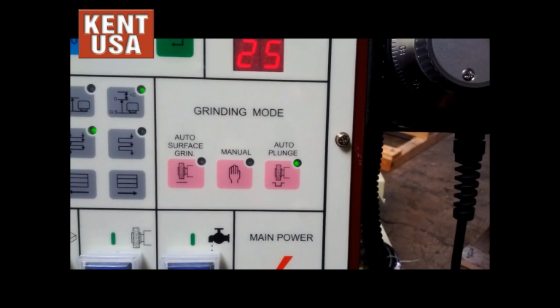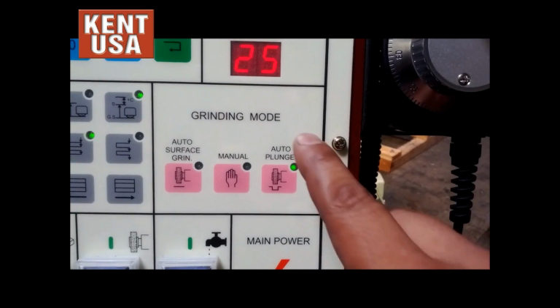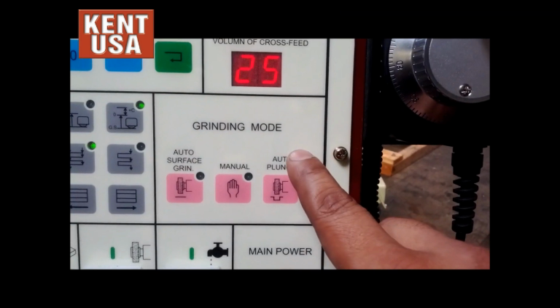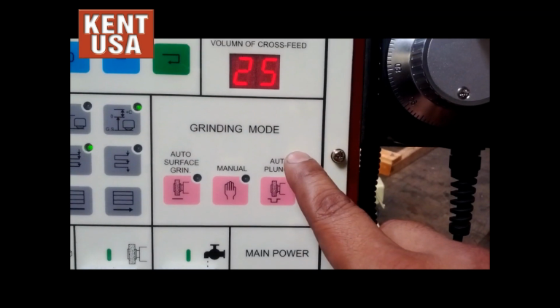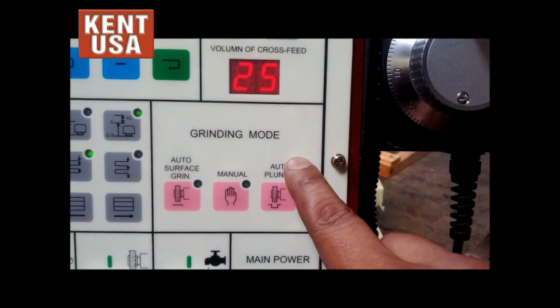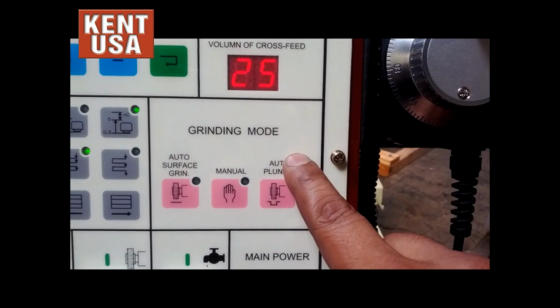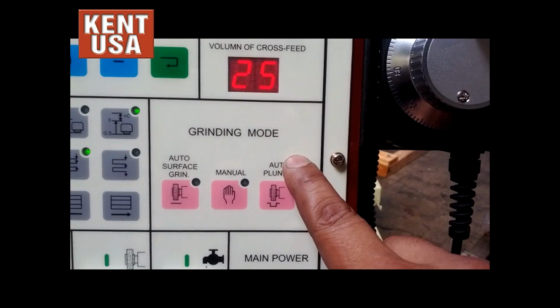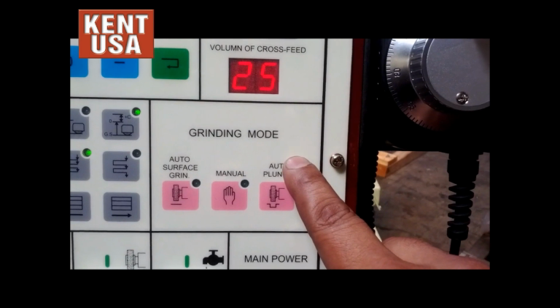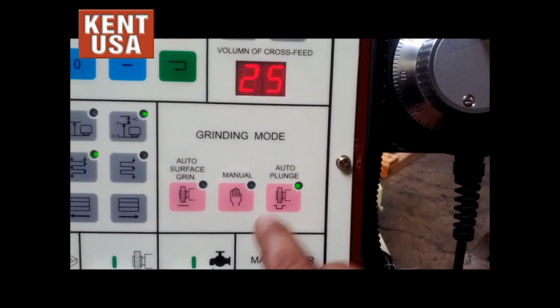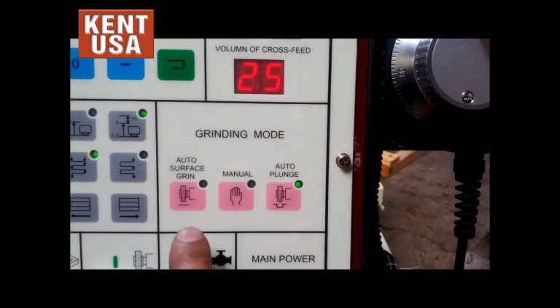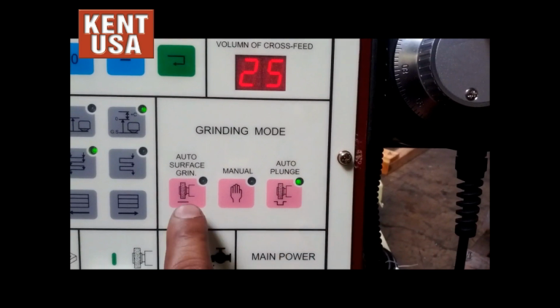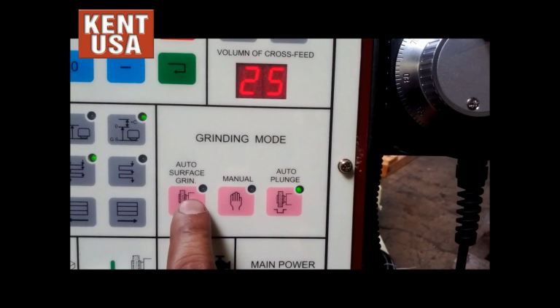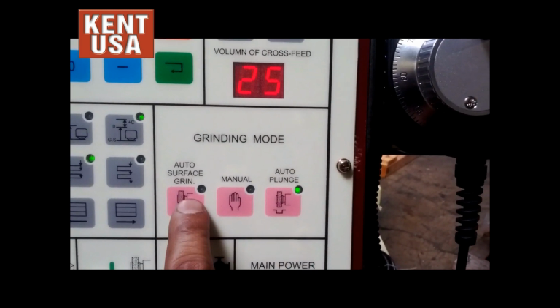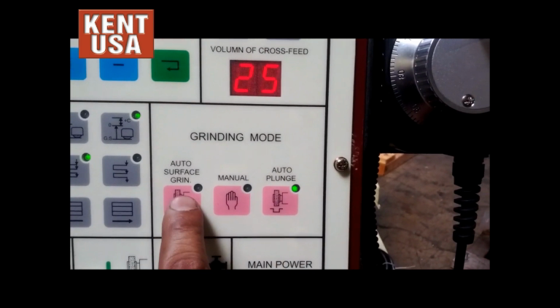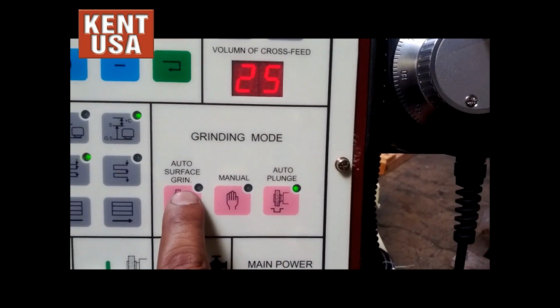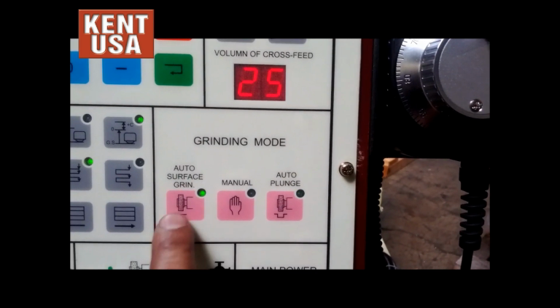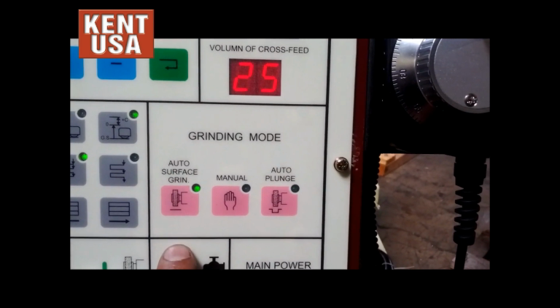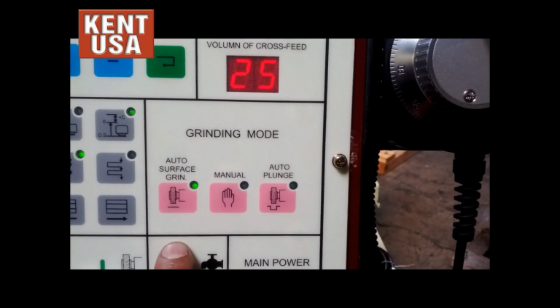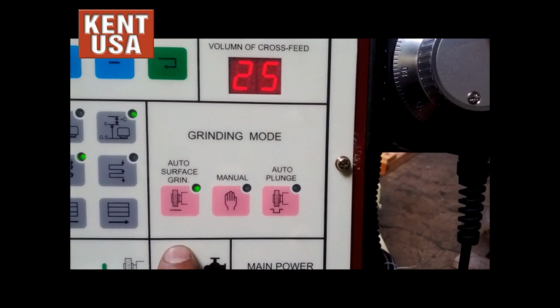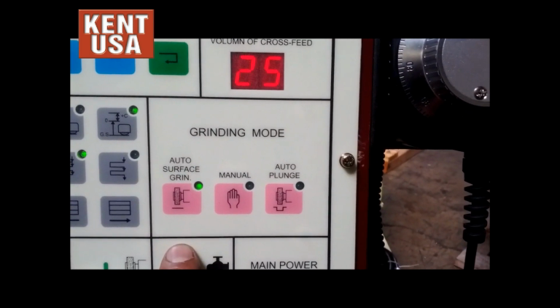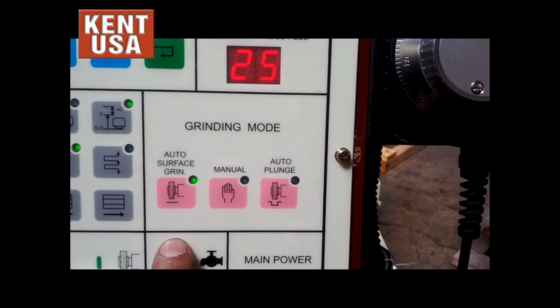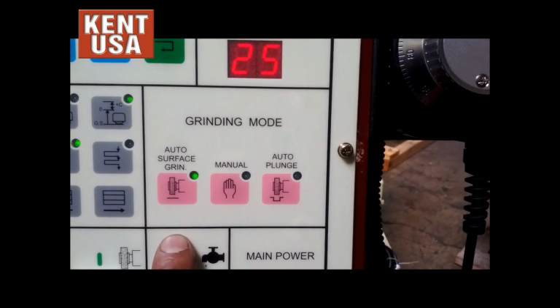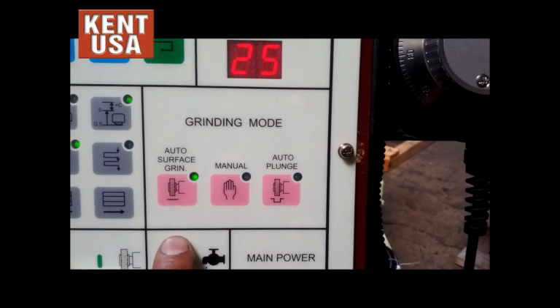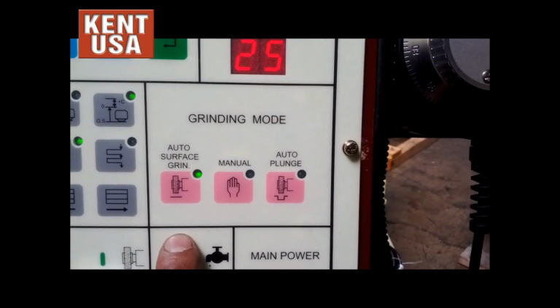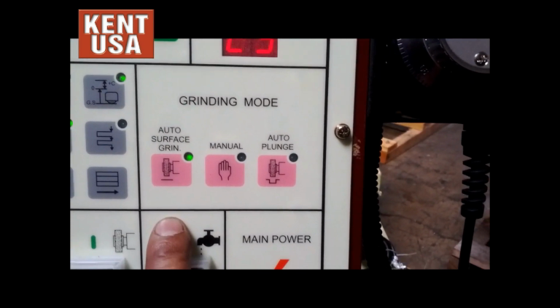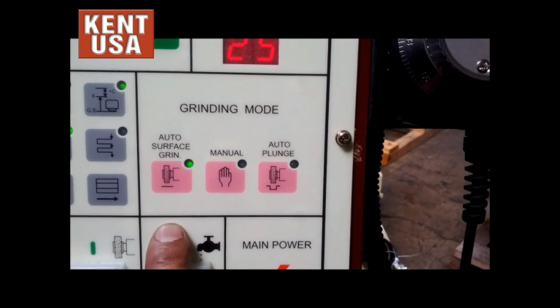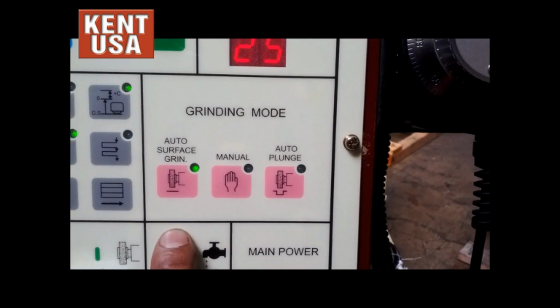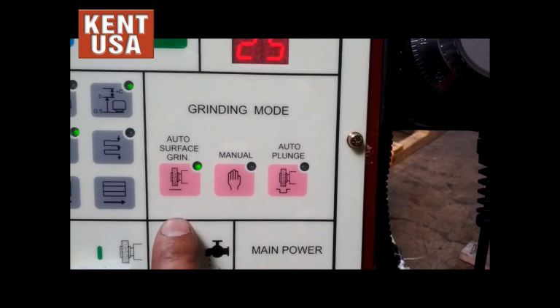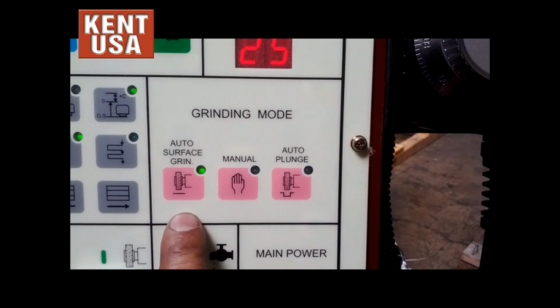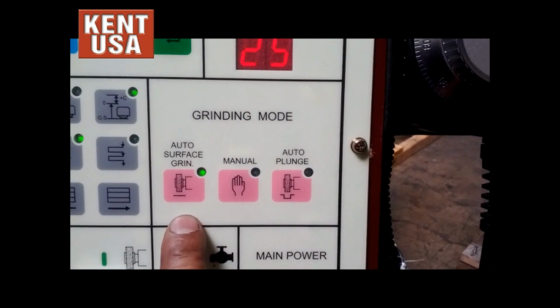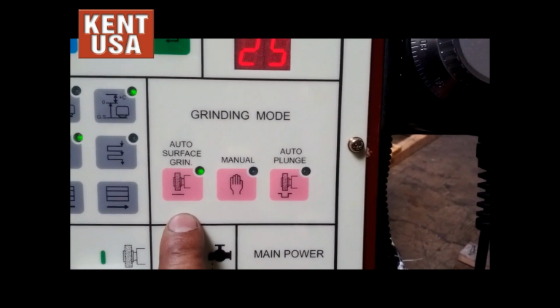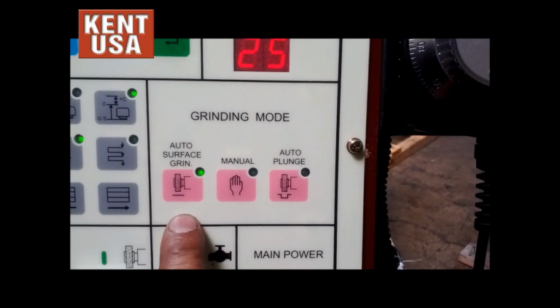This next section here is grinding mode. The first option is auto-surface grinding — all three axes will move: table, cross-feed, and down-feed.